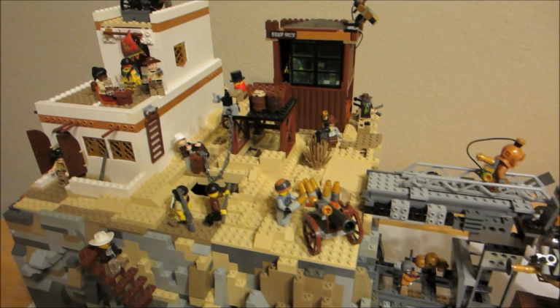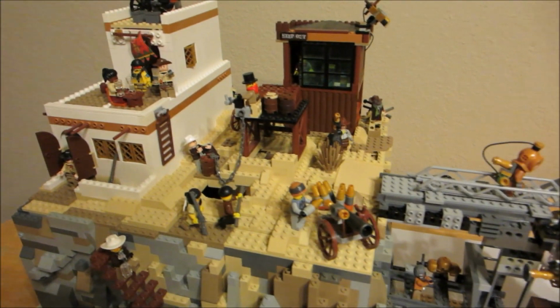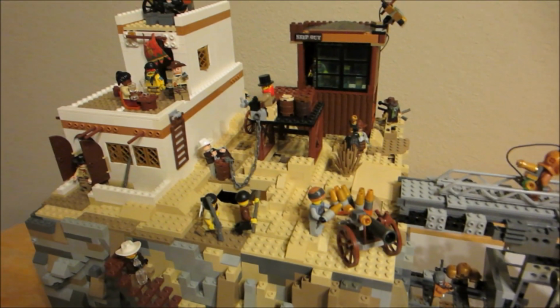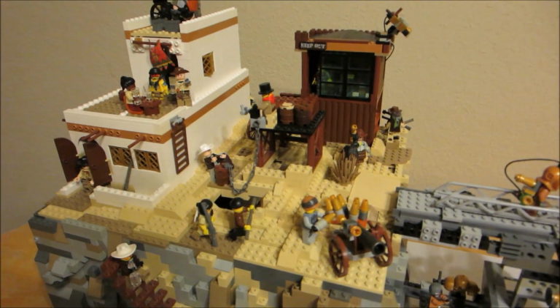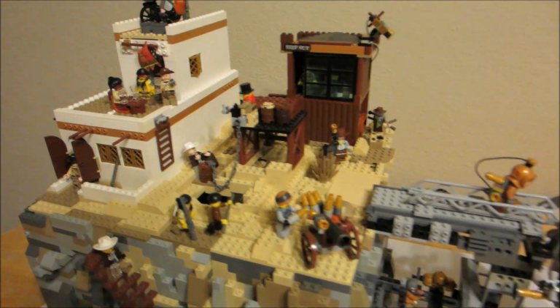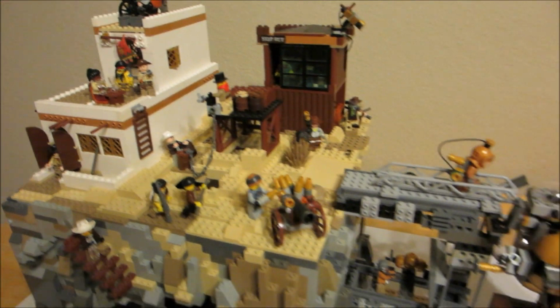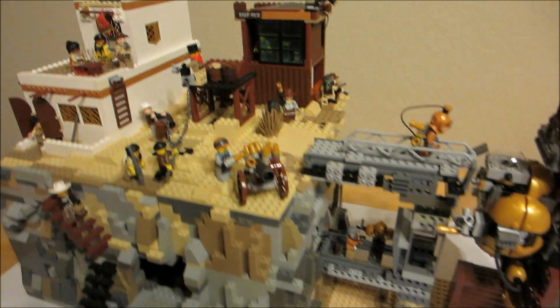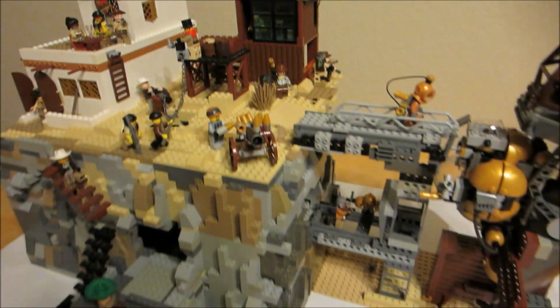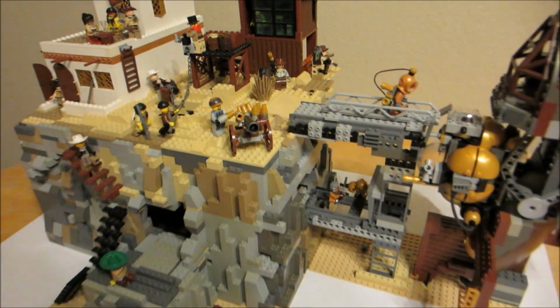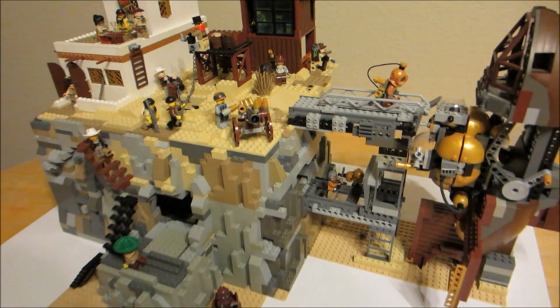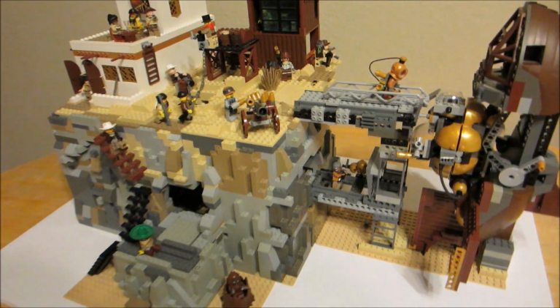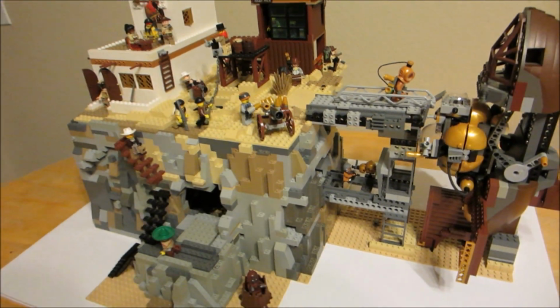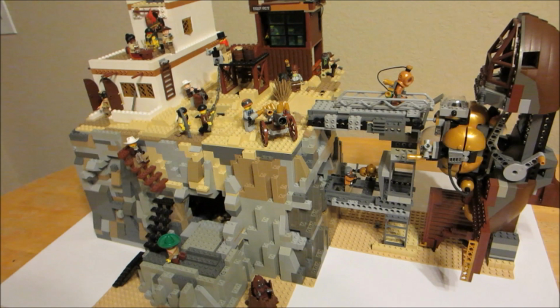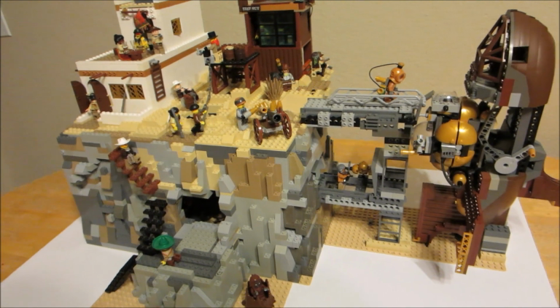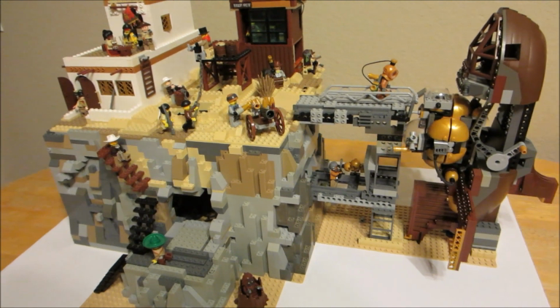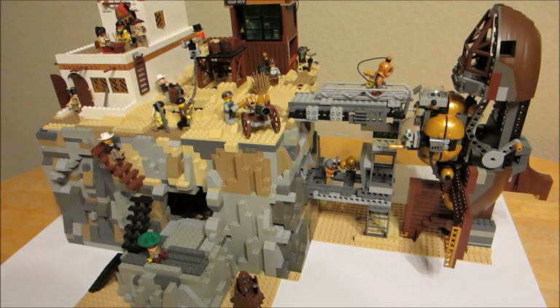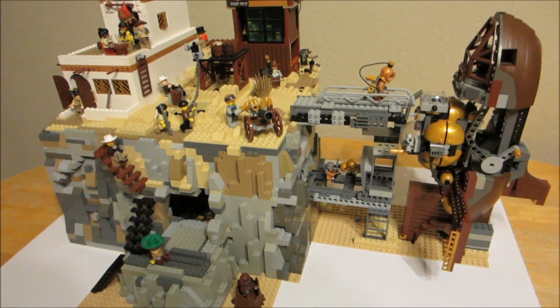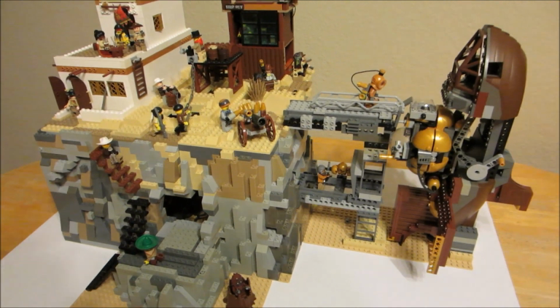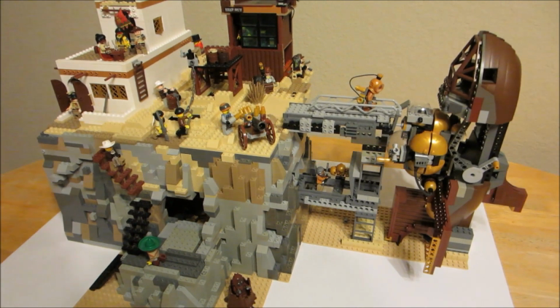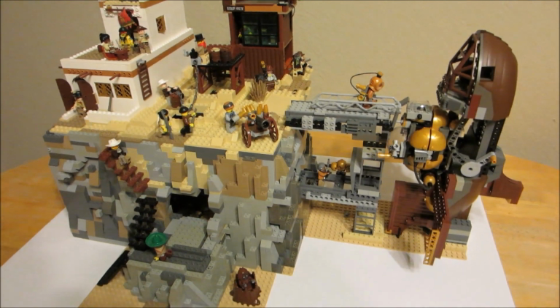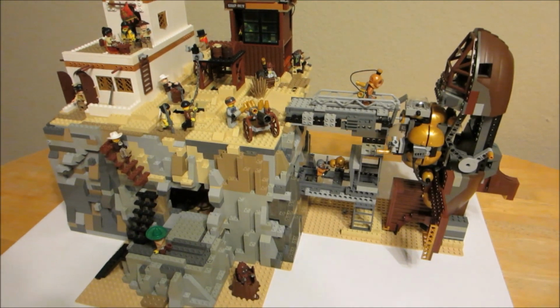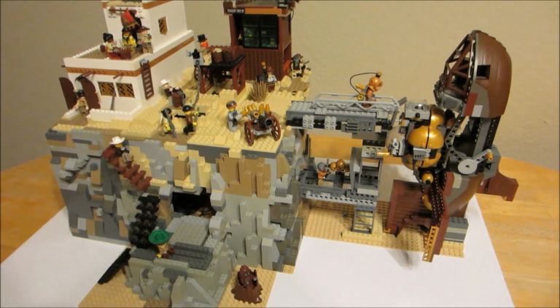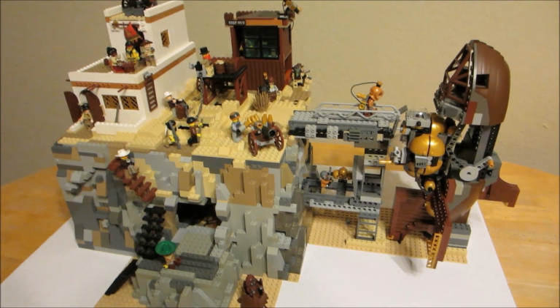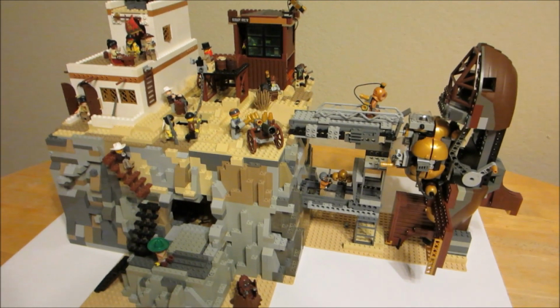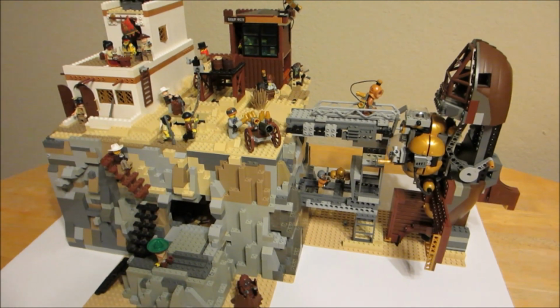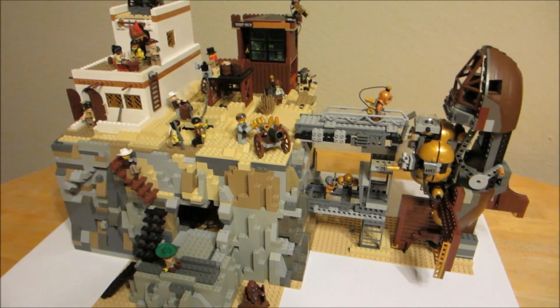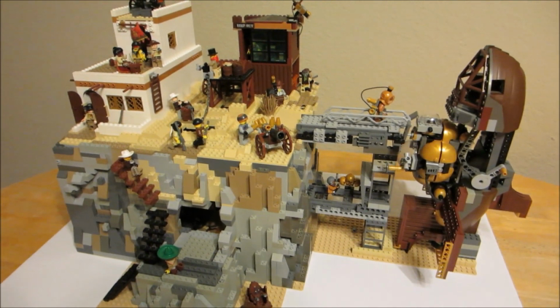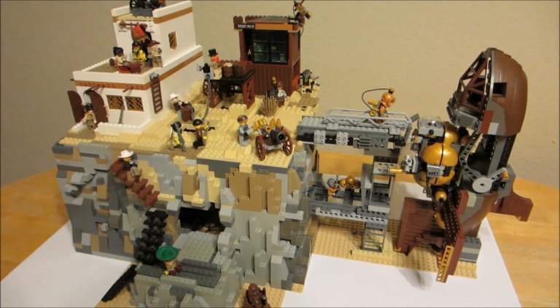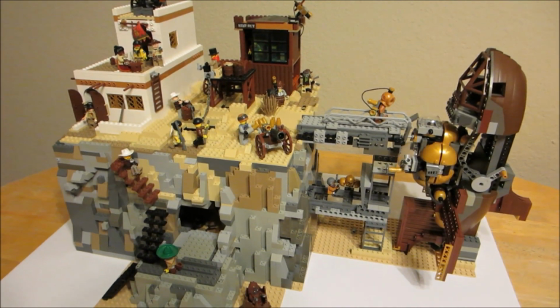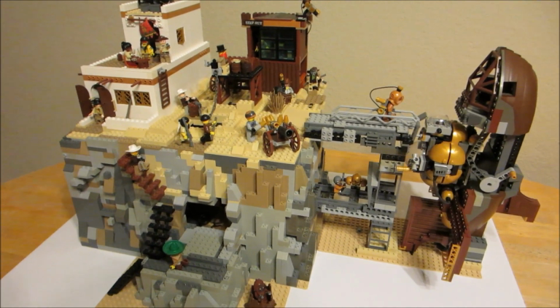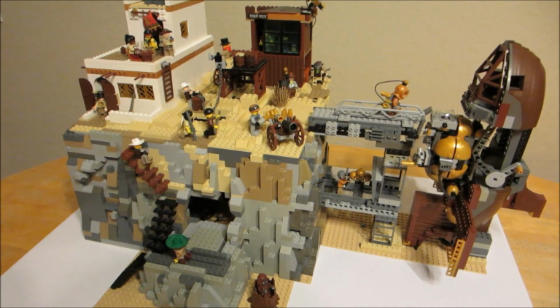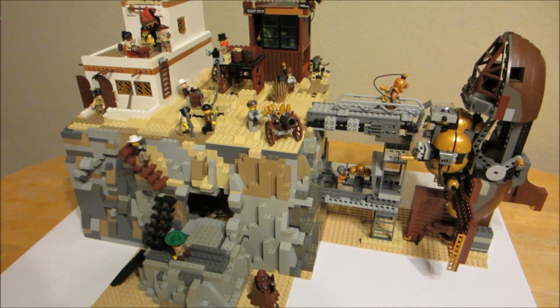Well, that about concludes the presentation of the 19th century alternate reality space center.